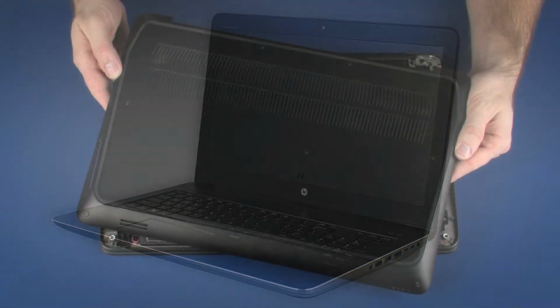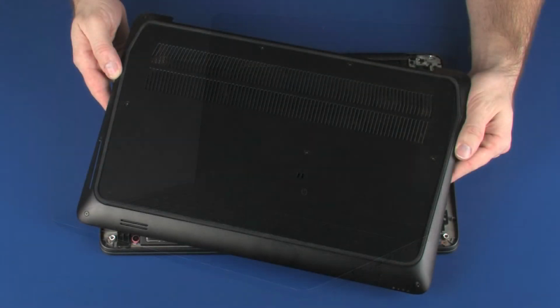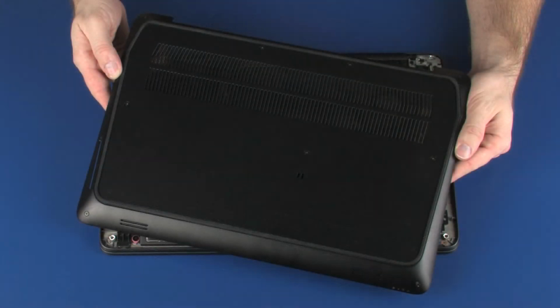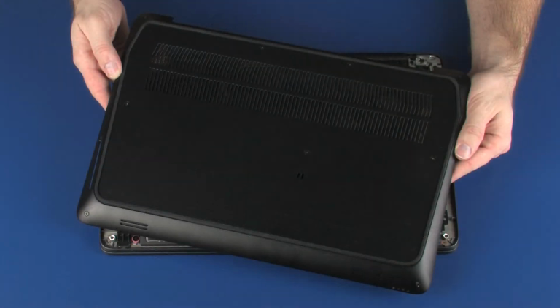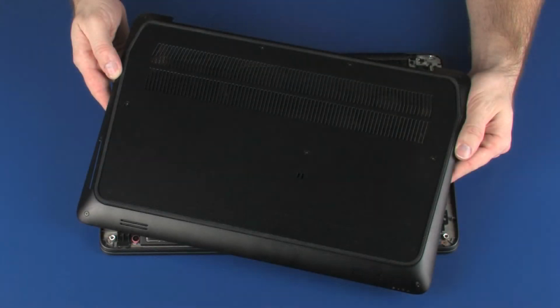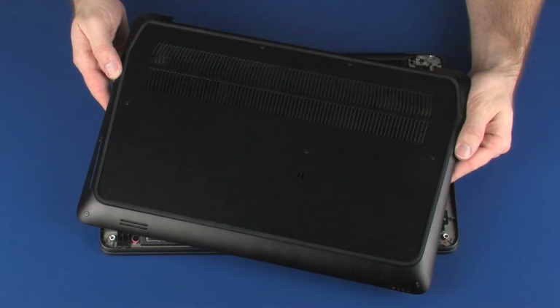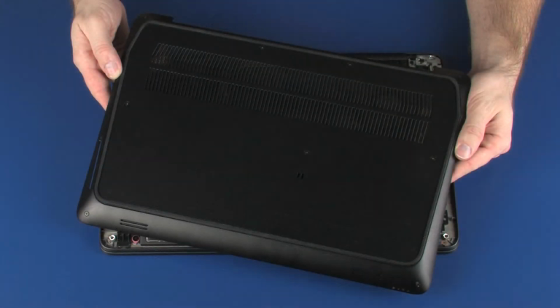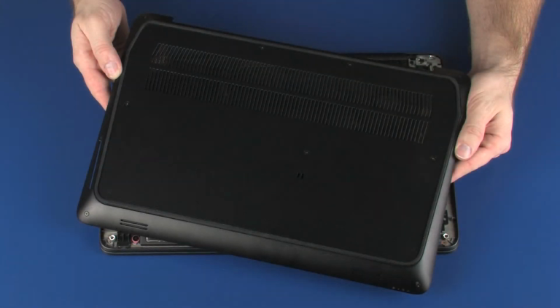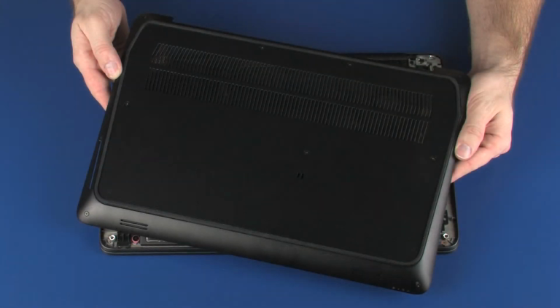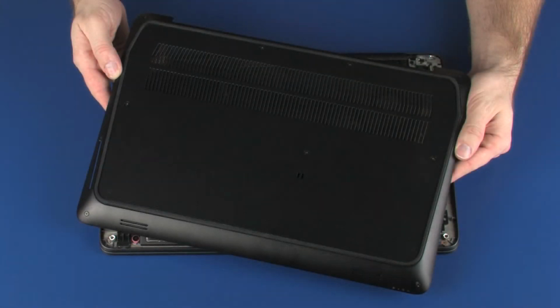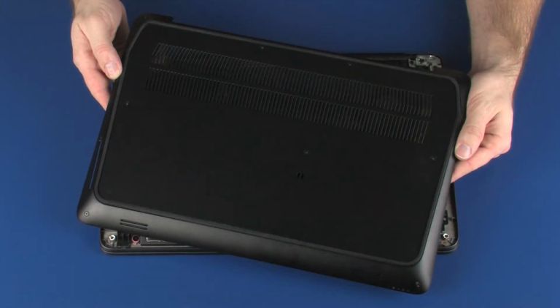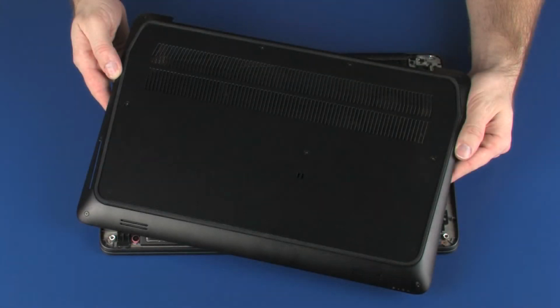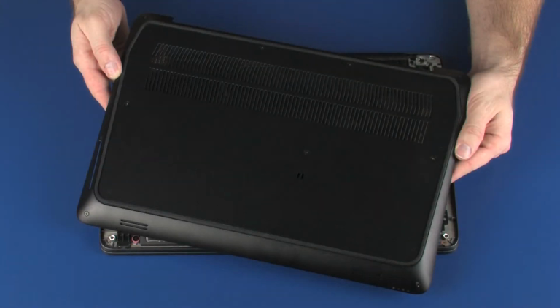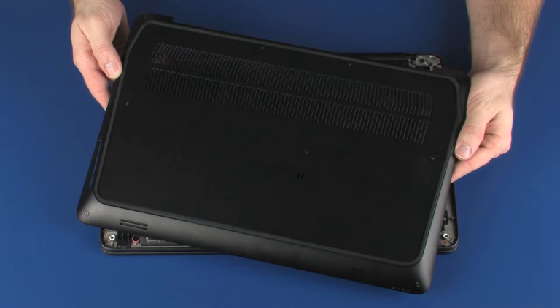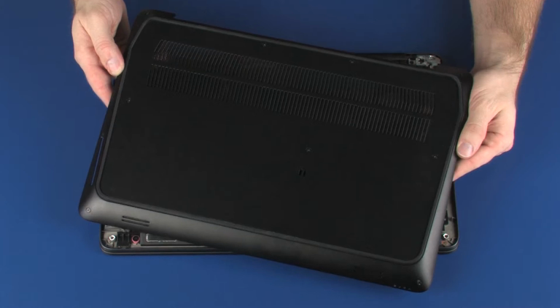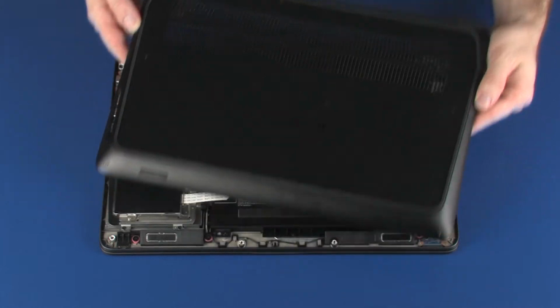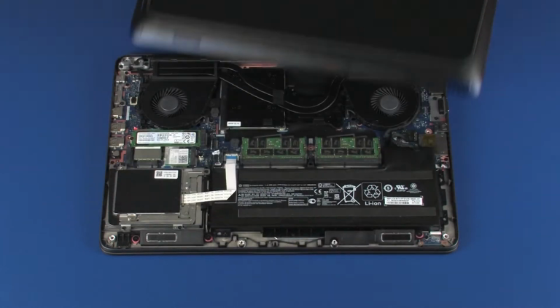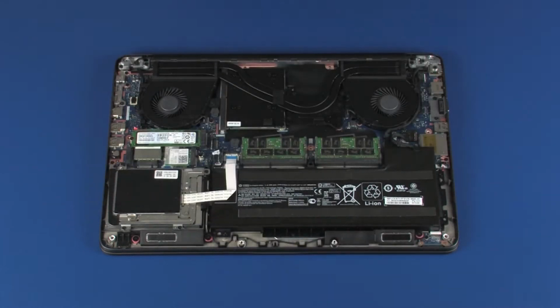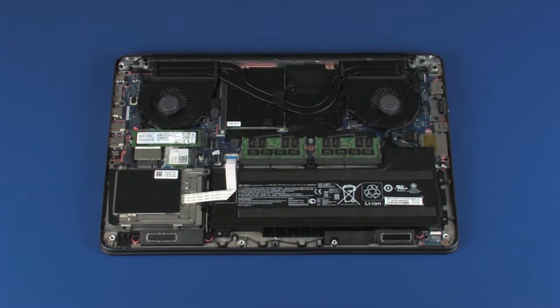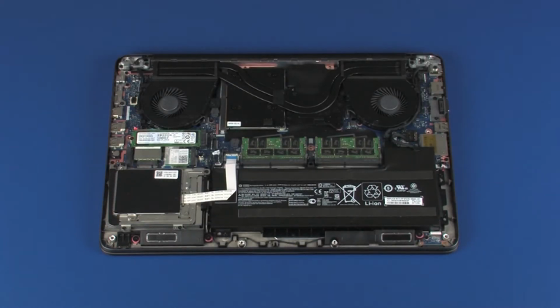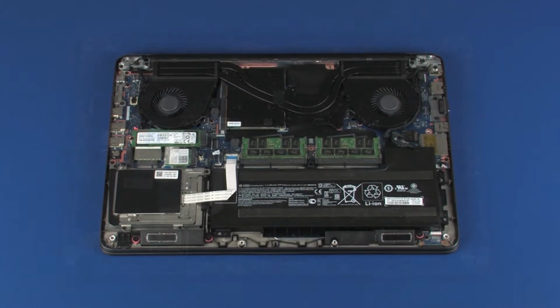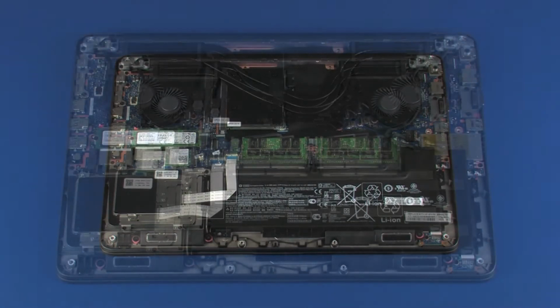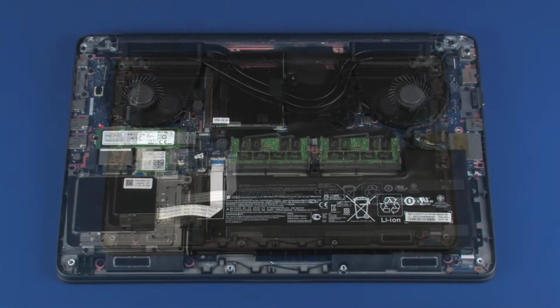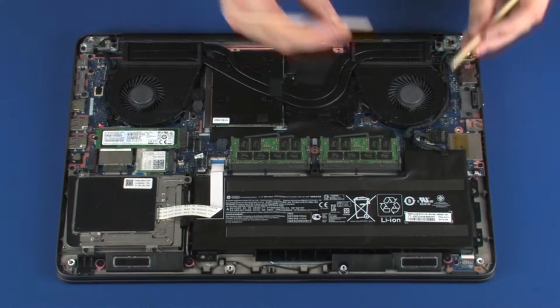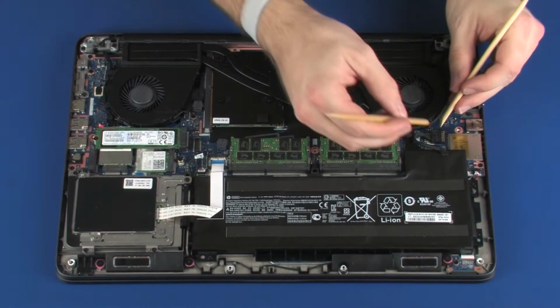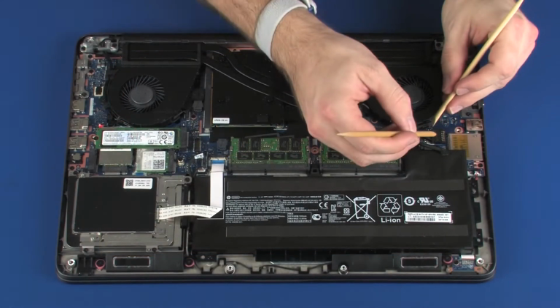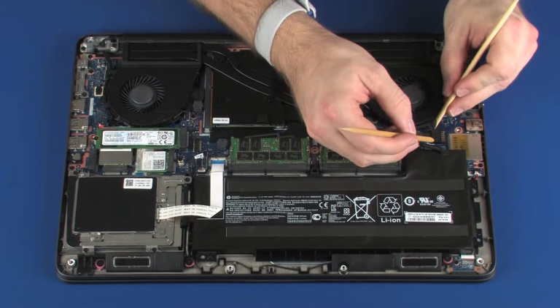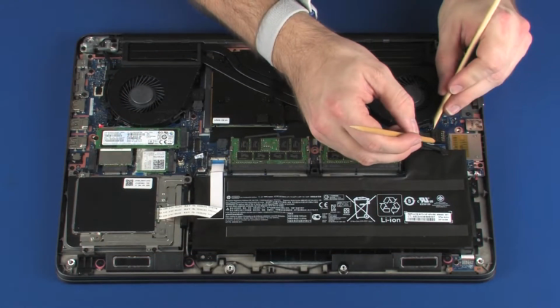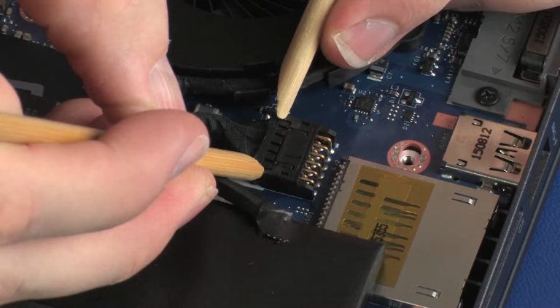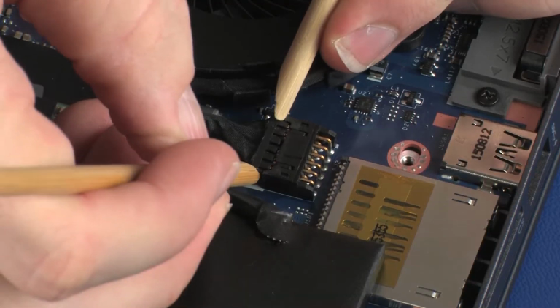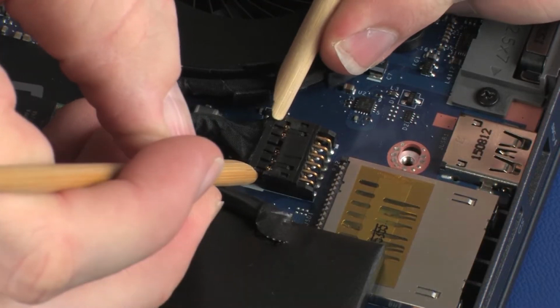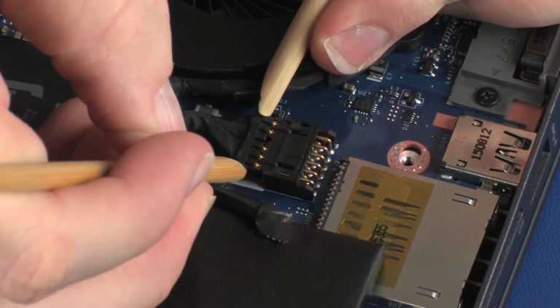Before you begin, remove the base enclosure and disconnect the battery cable.